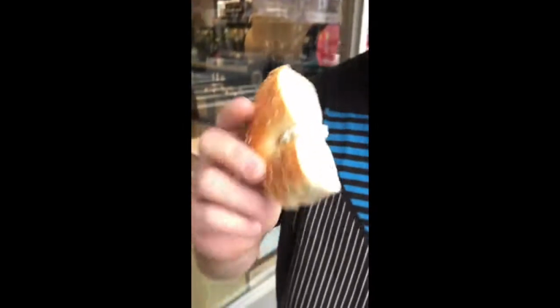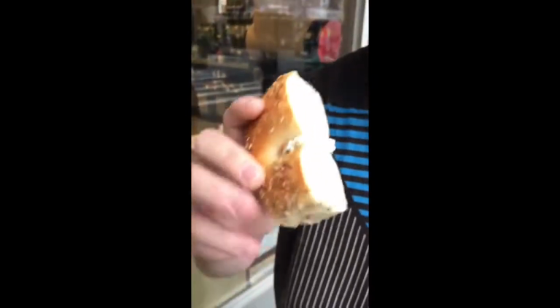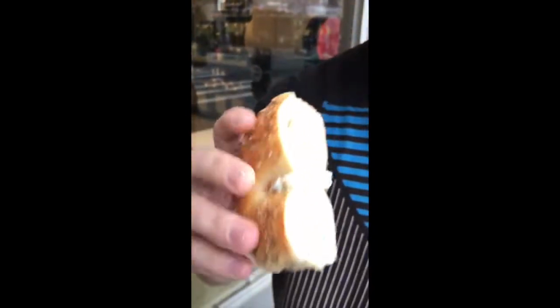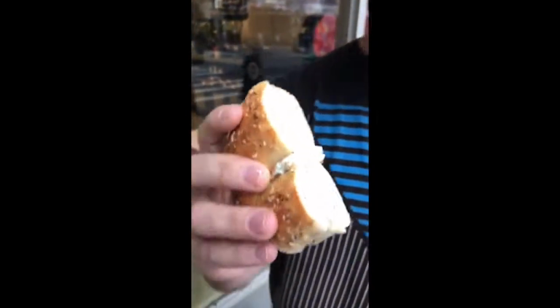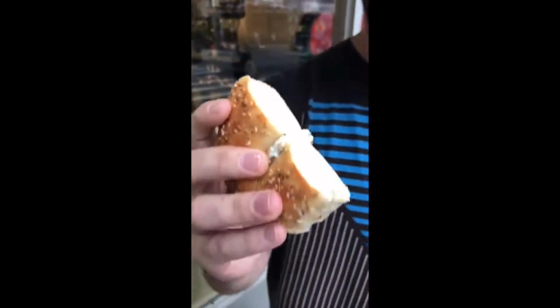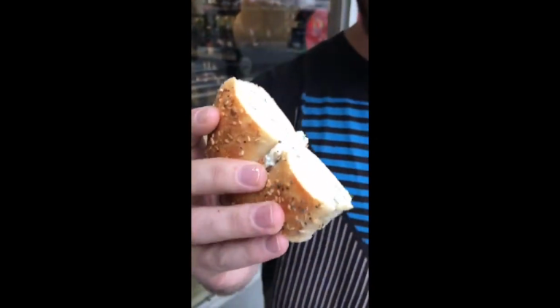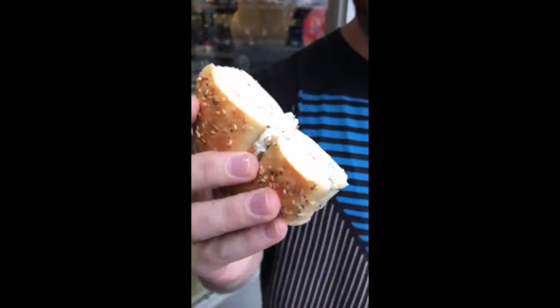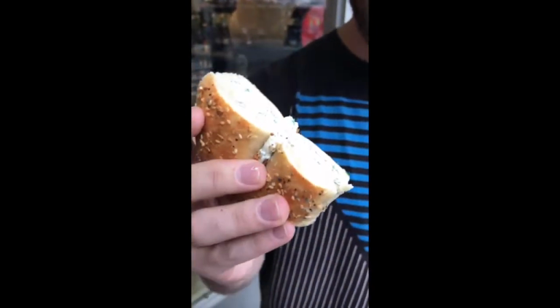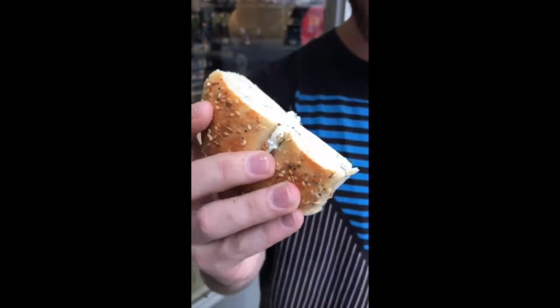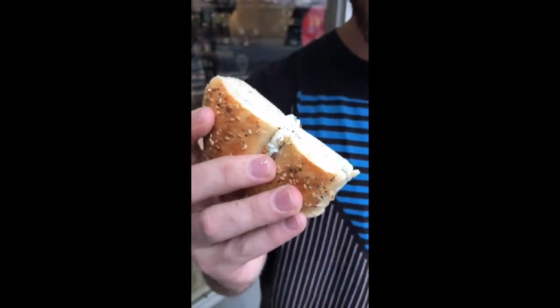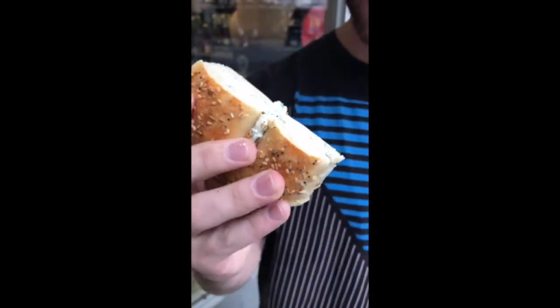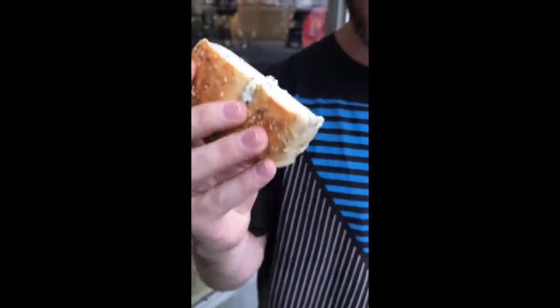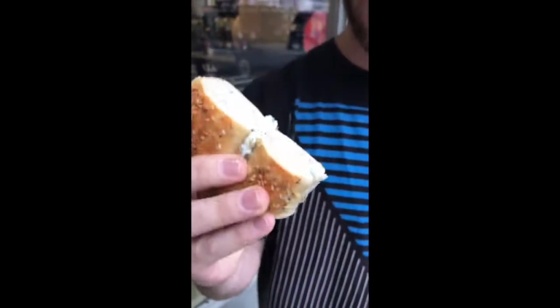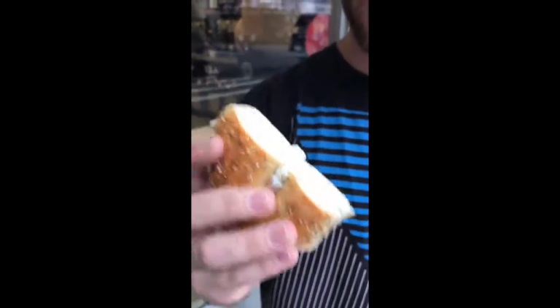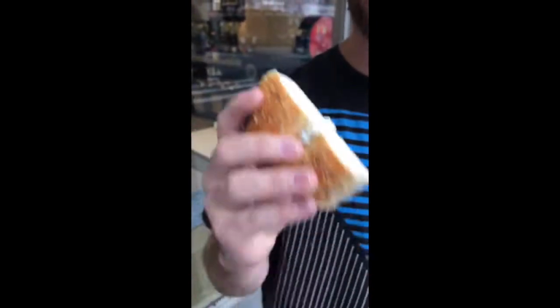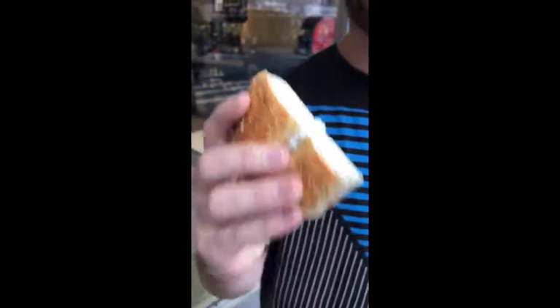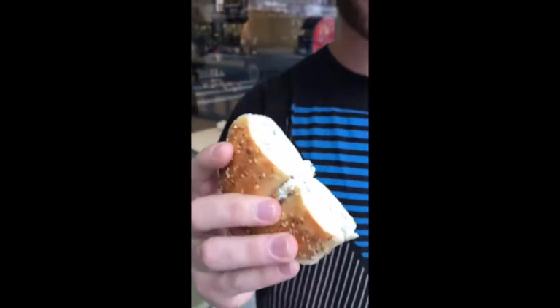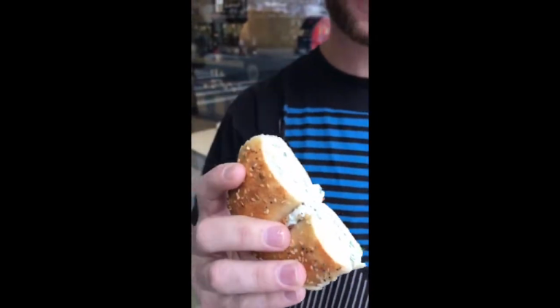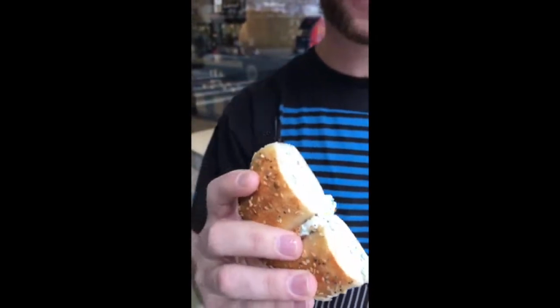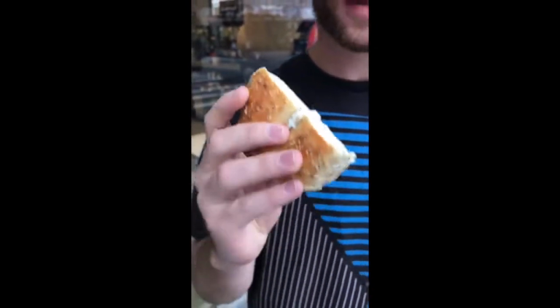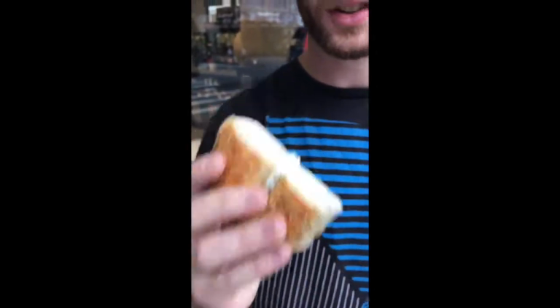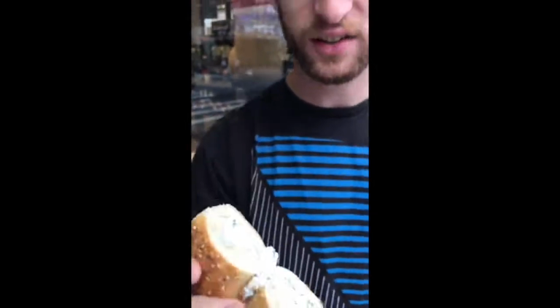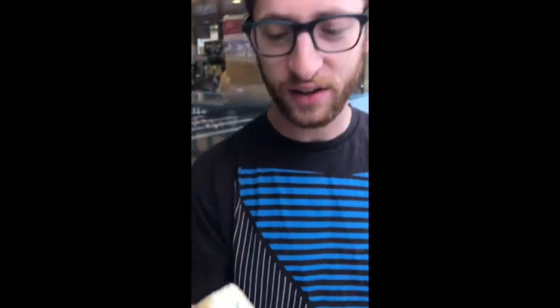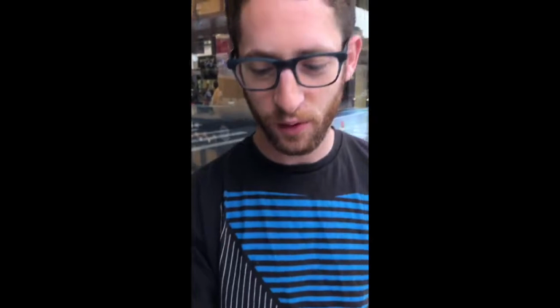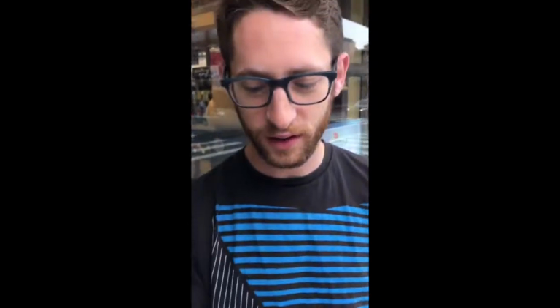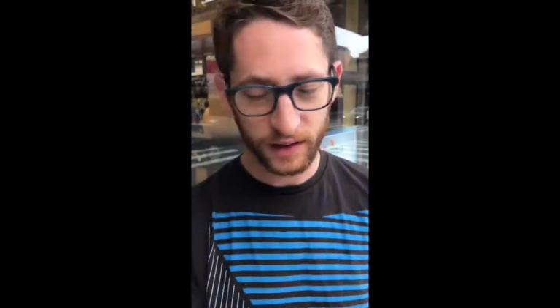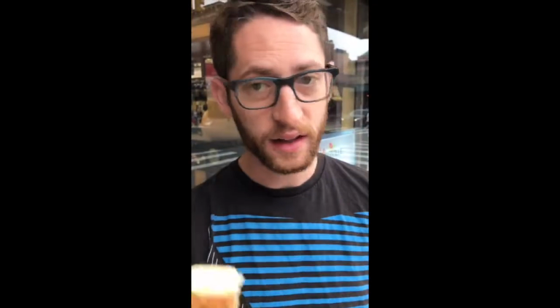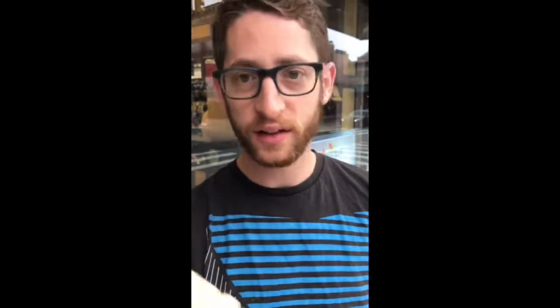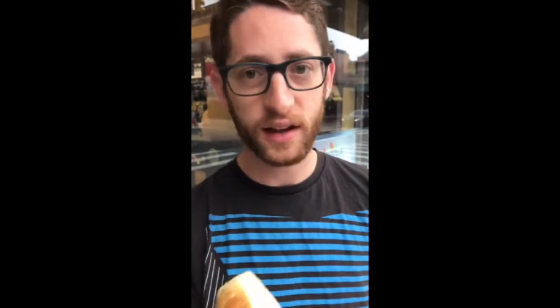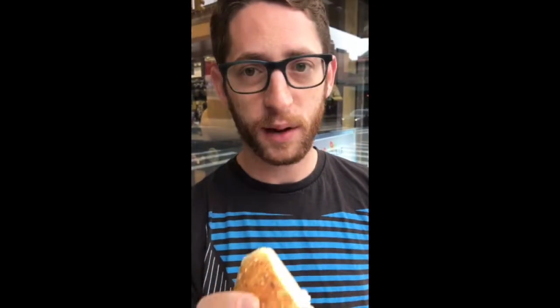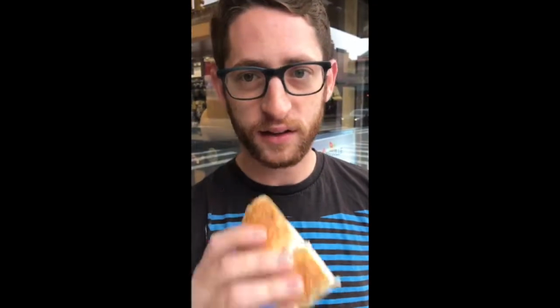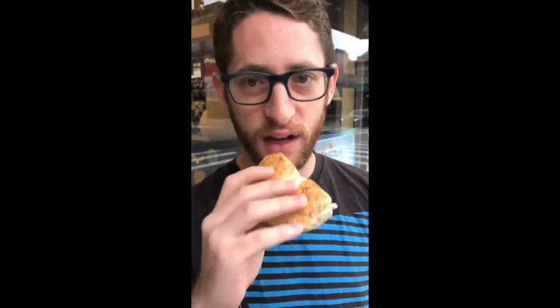This feels crunchy on the outside, soft on the inside, just like you want it. Let's take a bite and see.